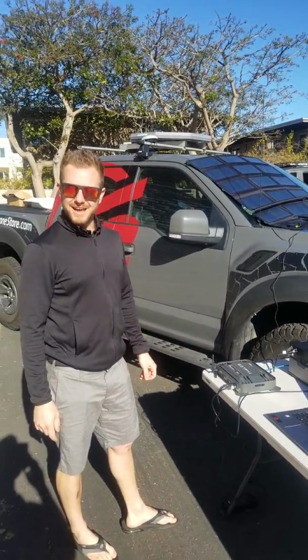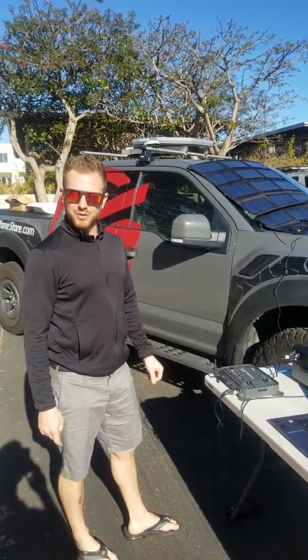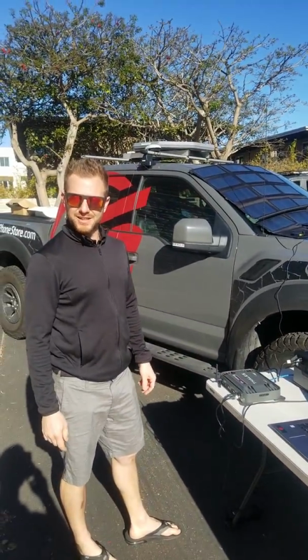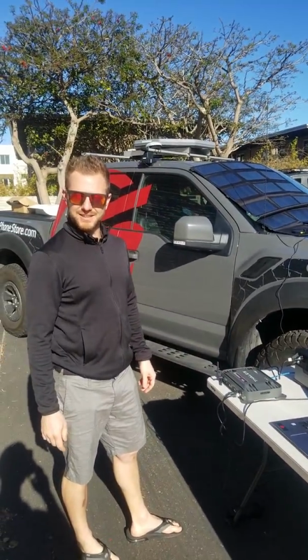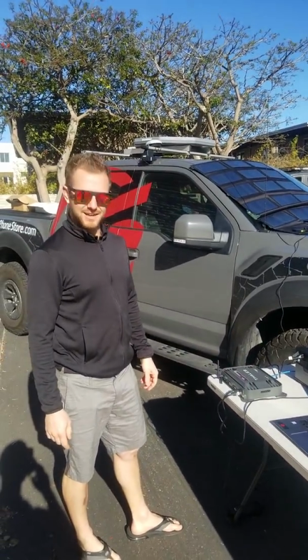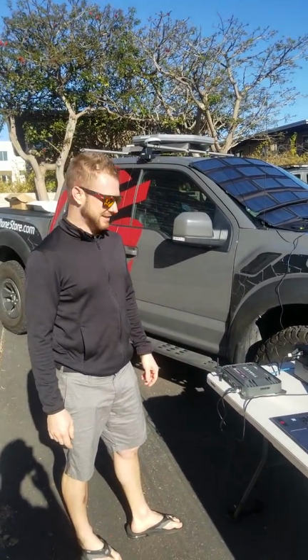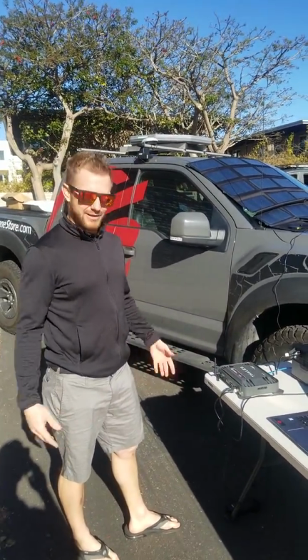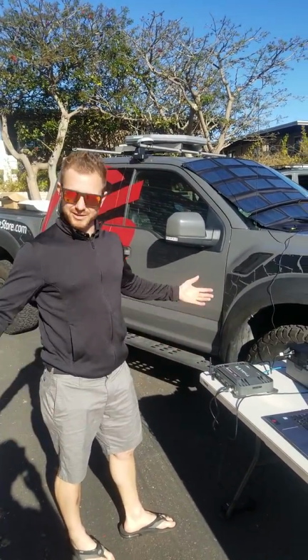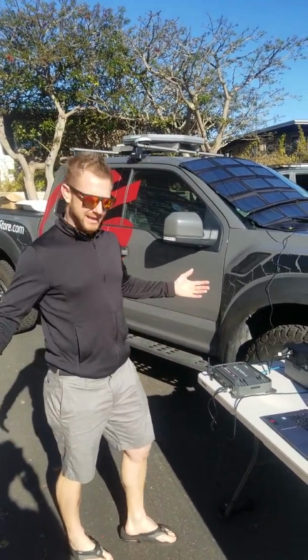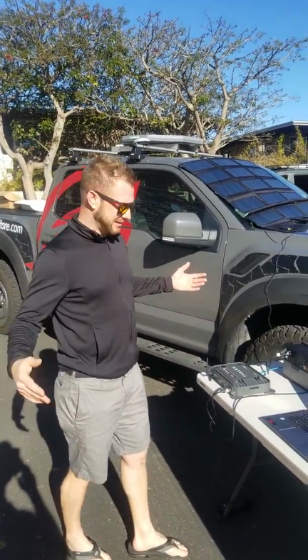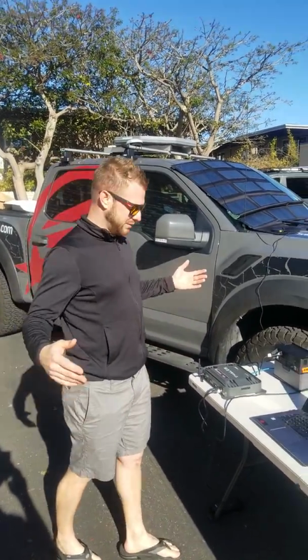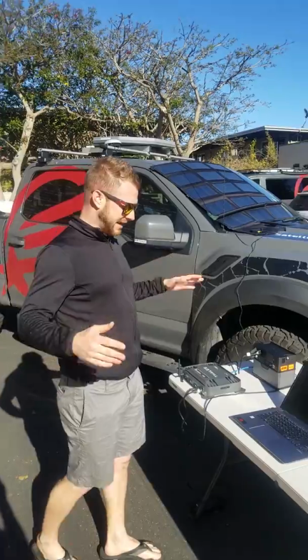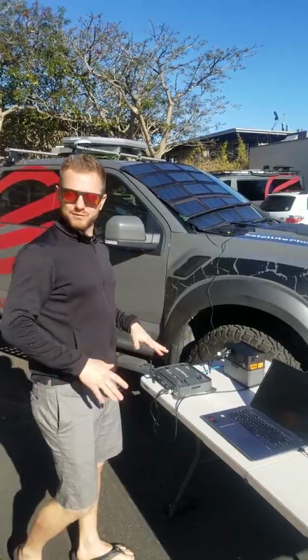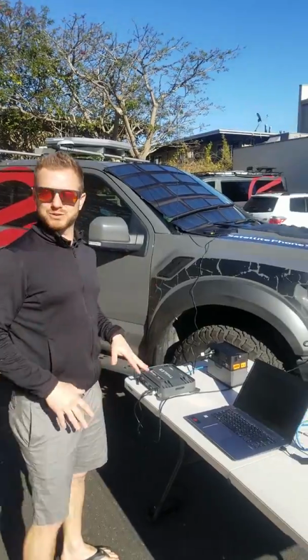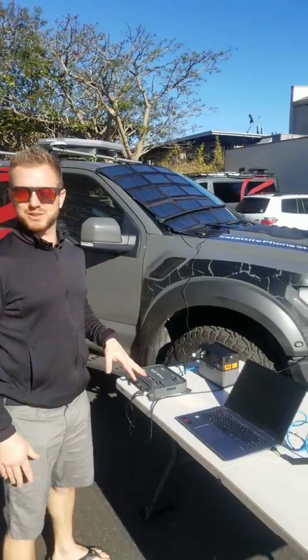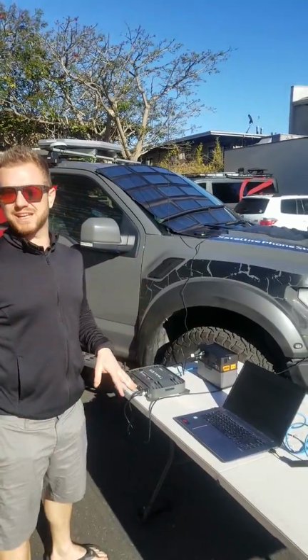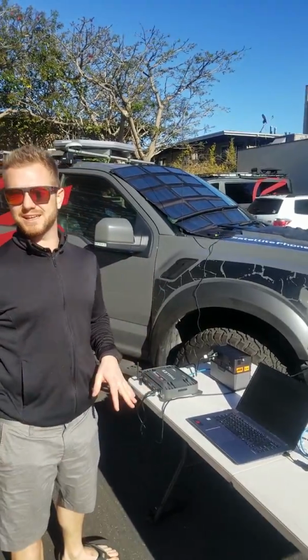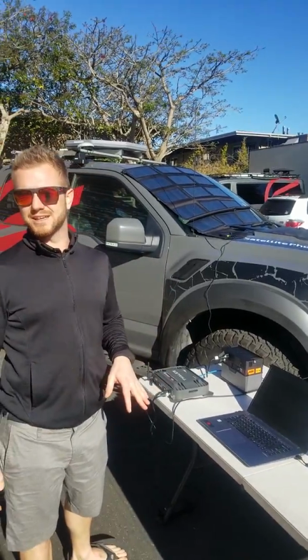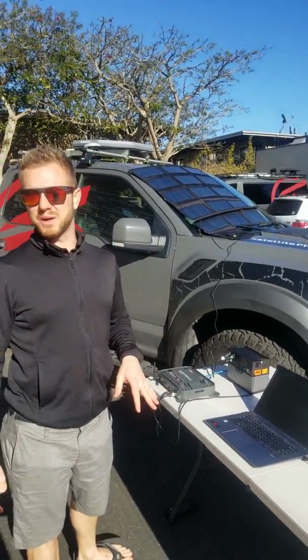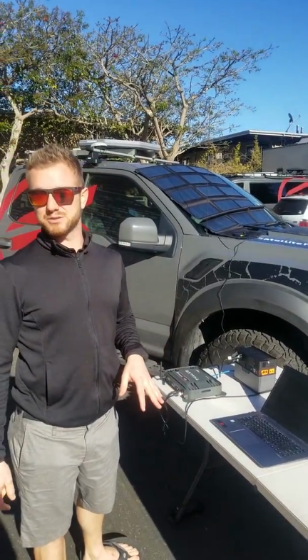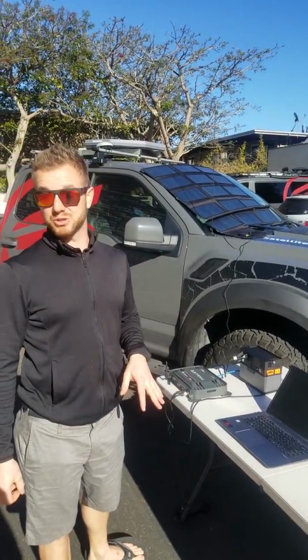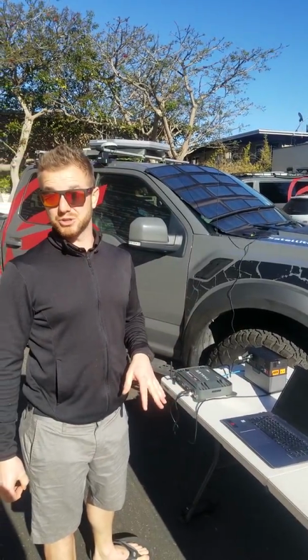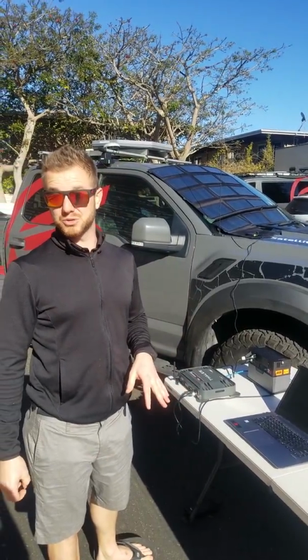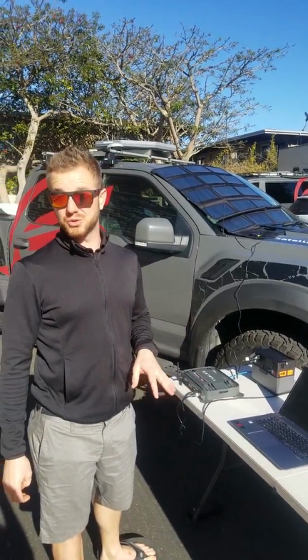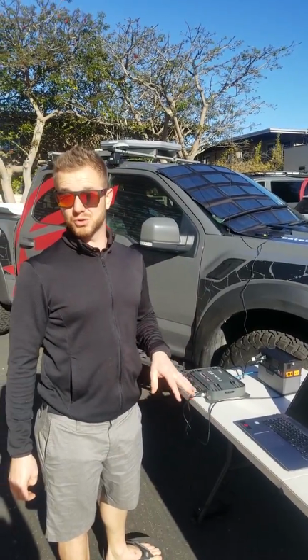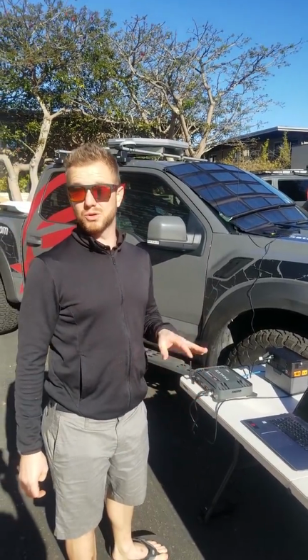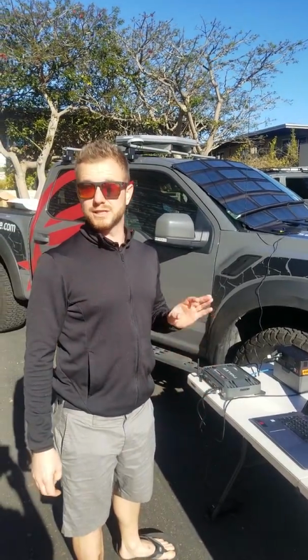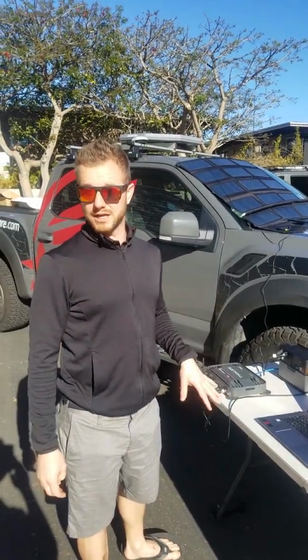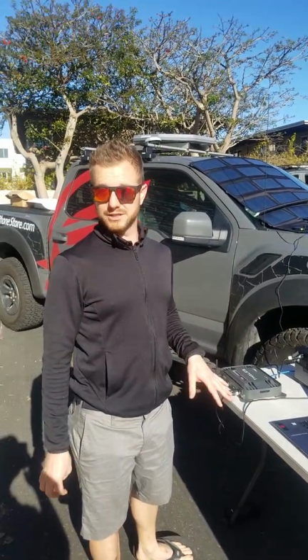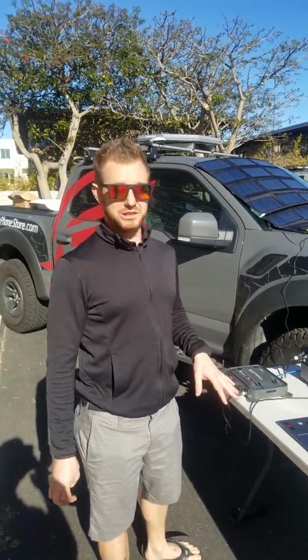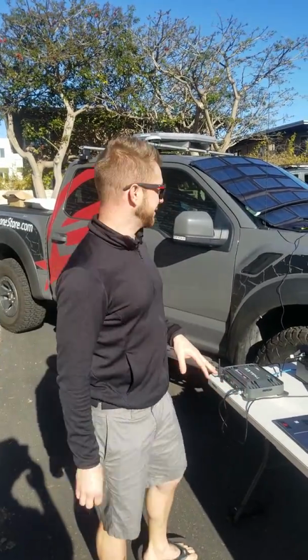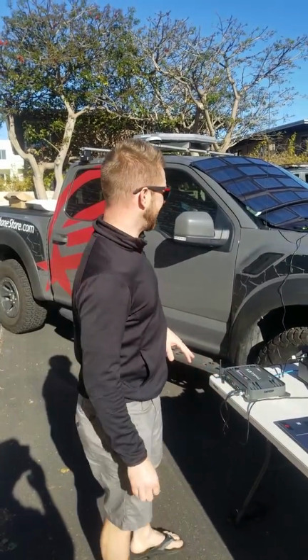Hey everyone, Eric here again from the Satellite Phone Store. Today we have some really new, cool technology to share with you guys.